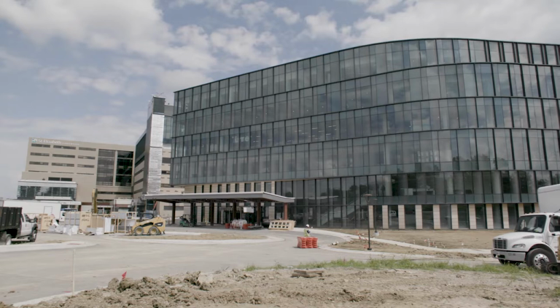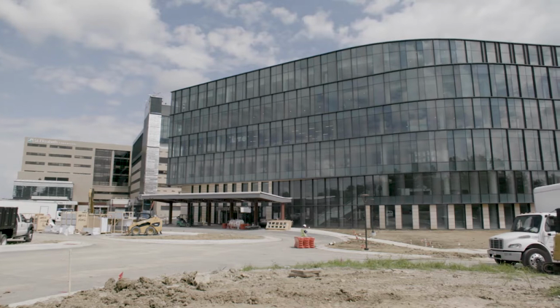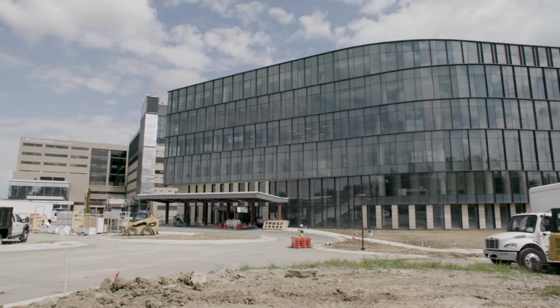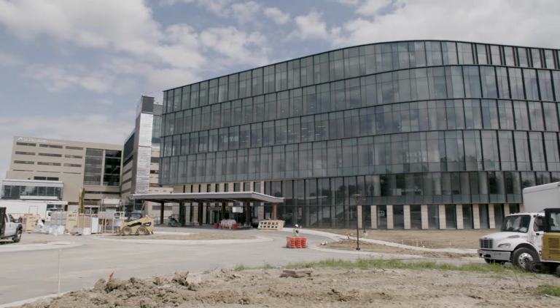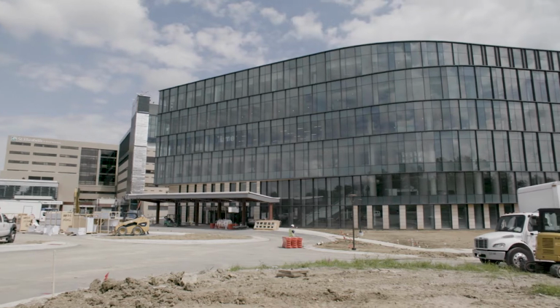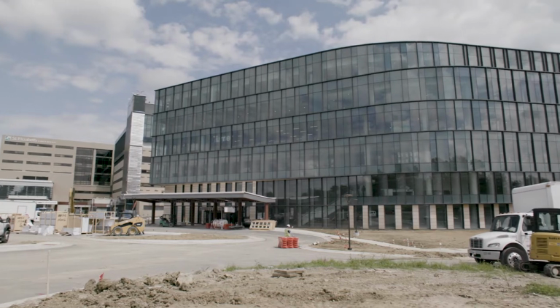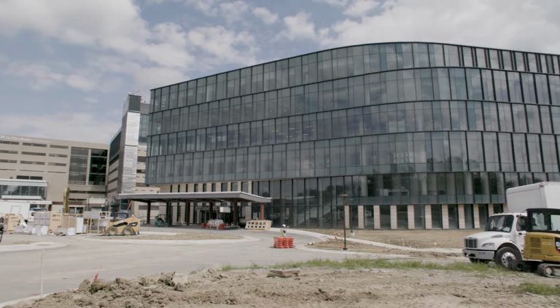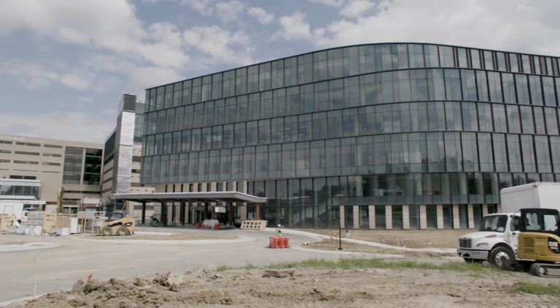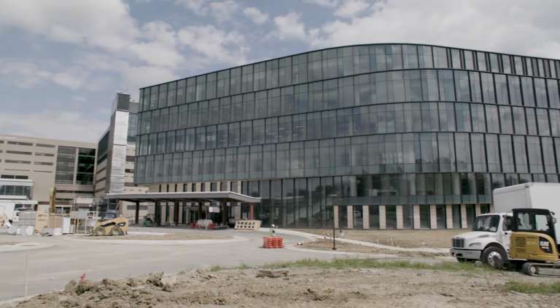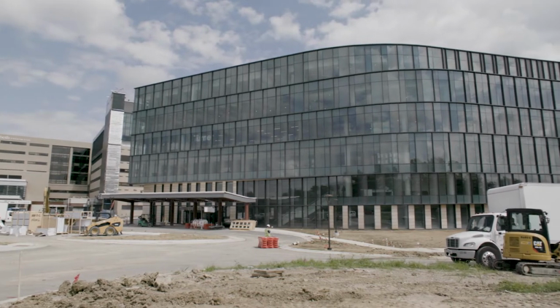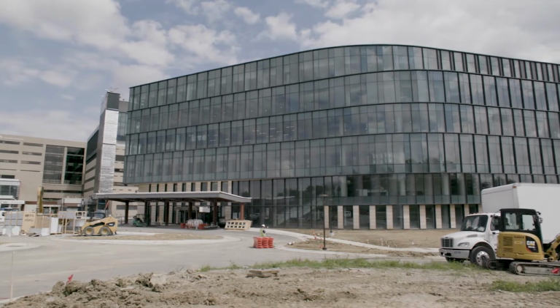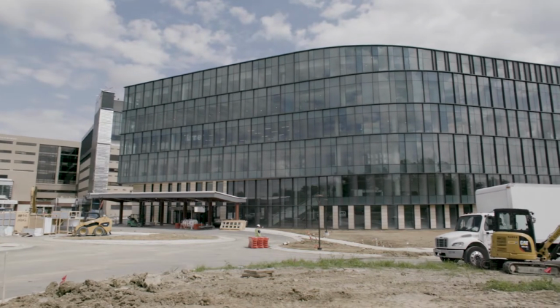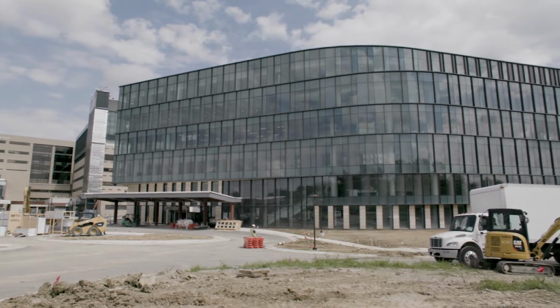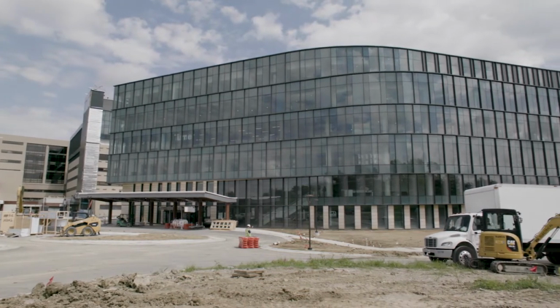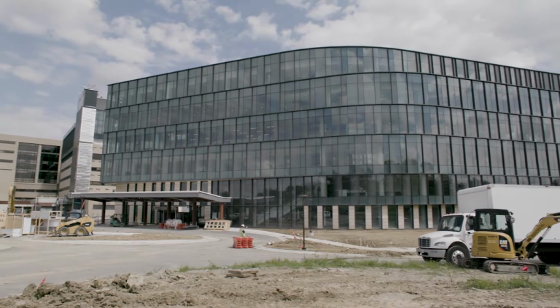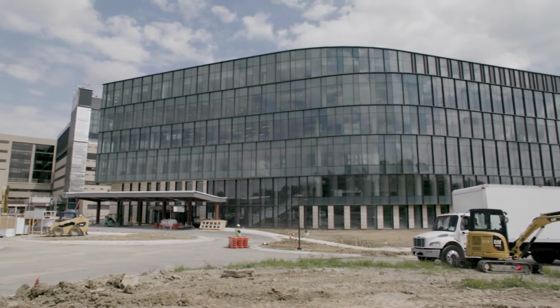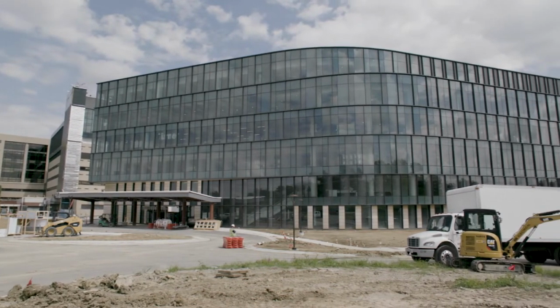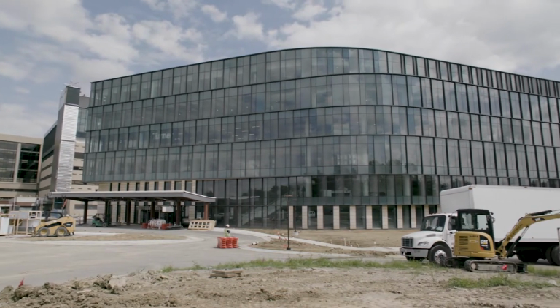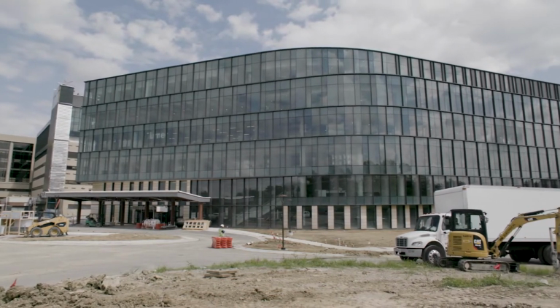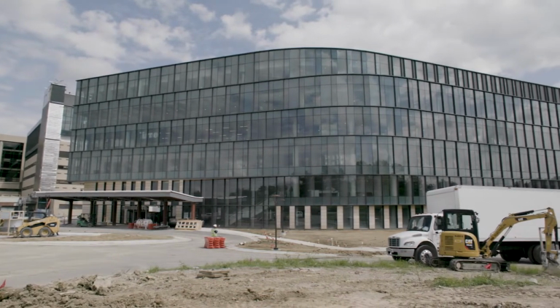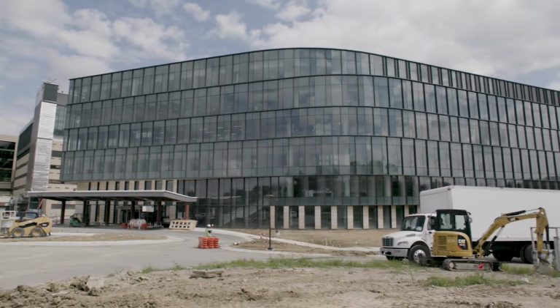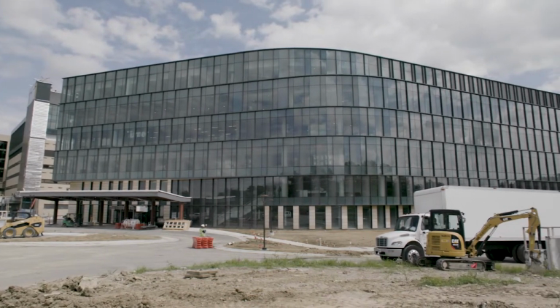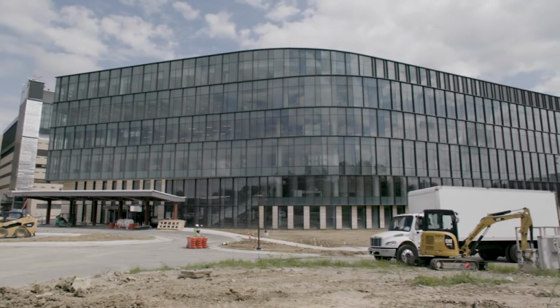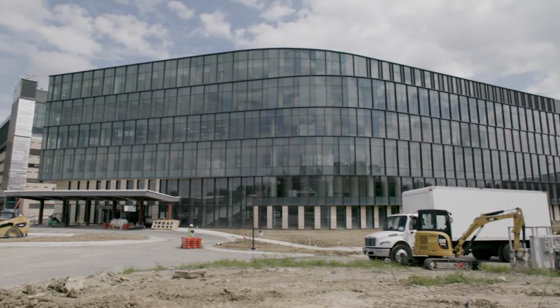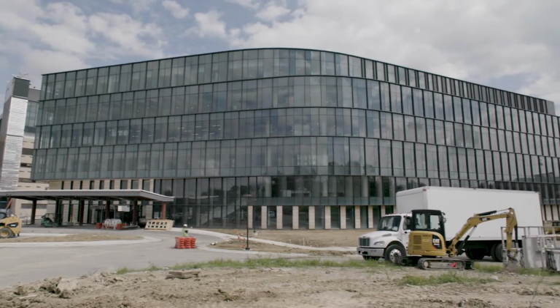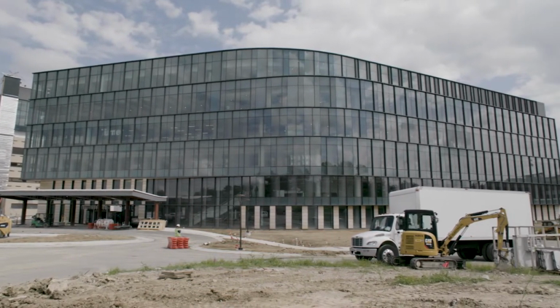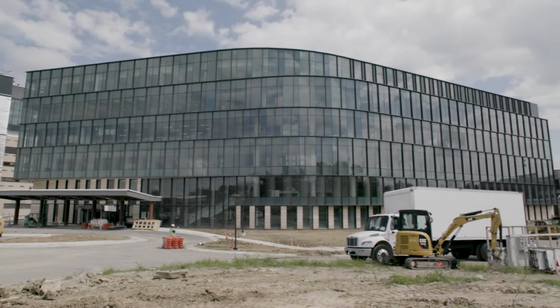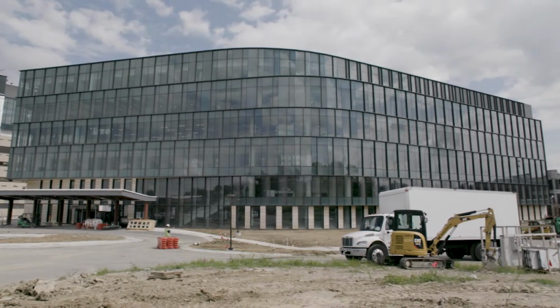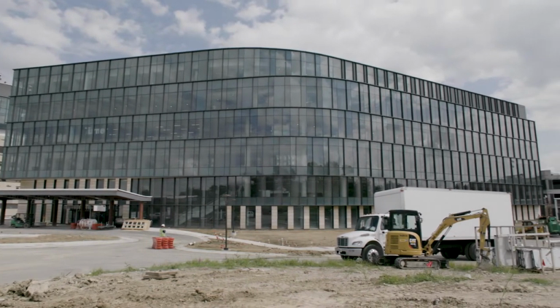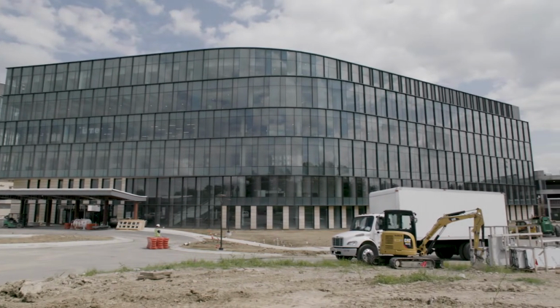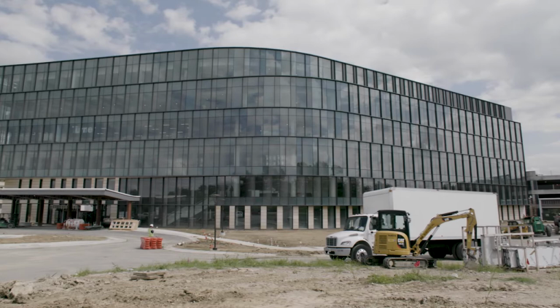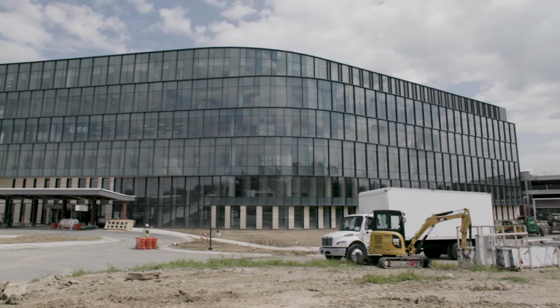Welcome to the St. Elizabeth Cancer Center, where our goal is to provide the most advanced and innovative care in our region.